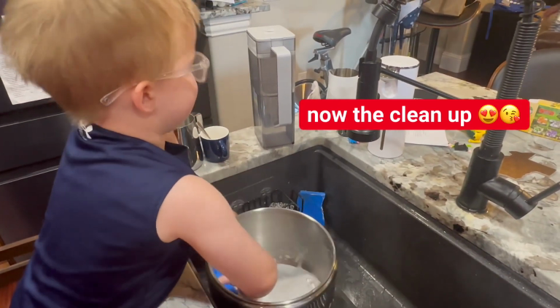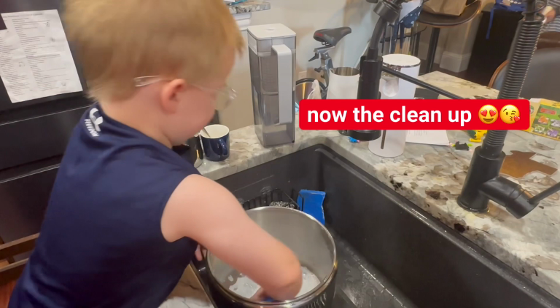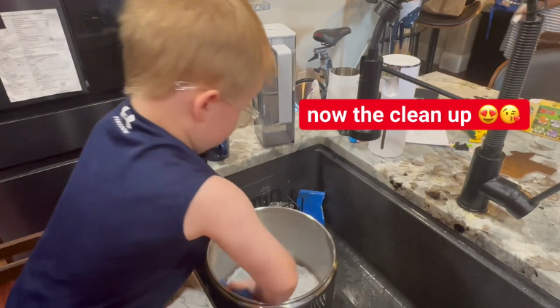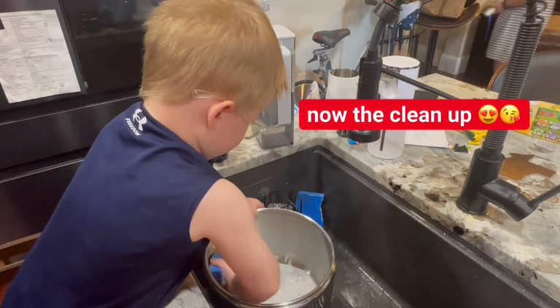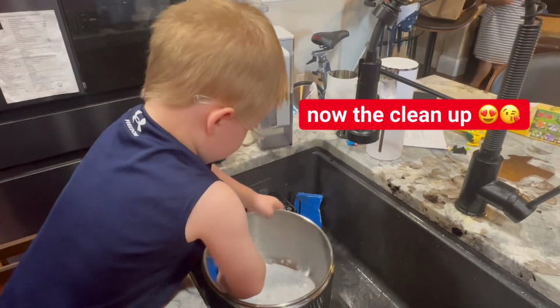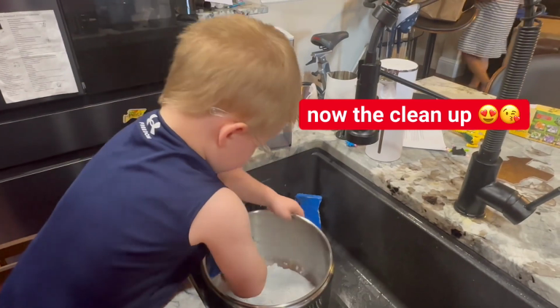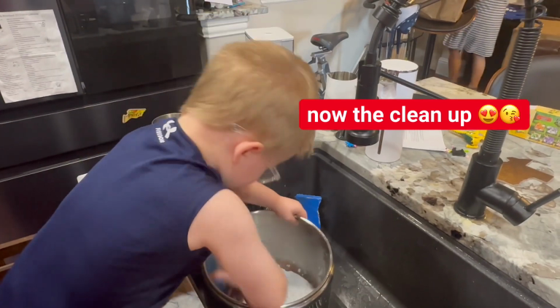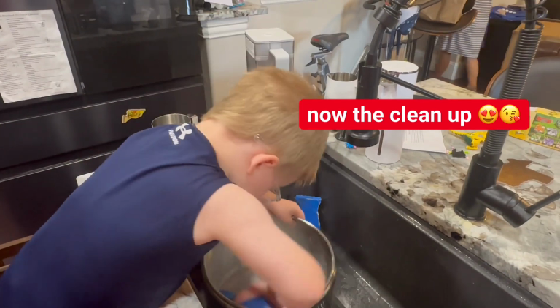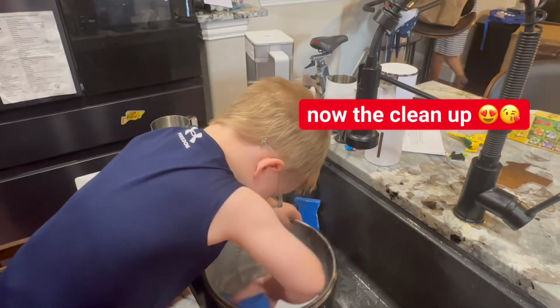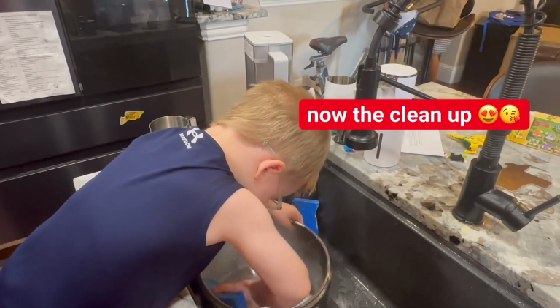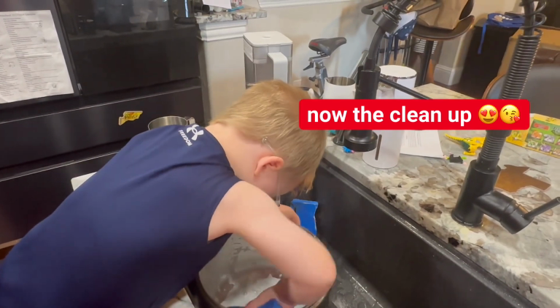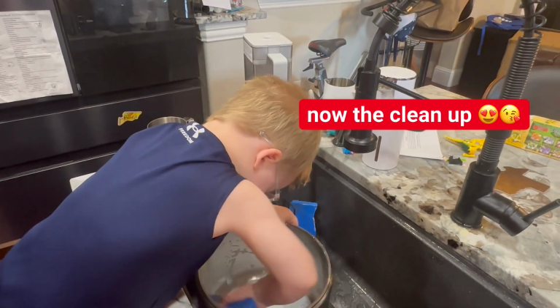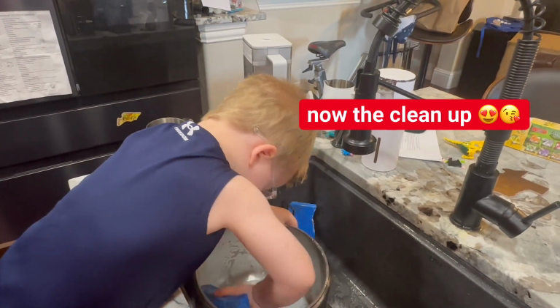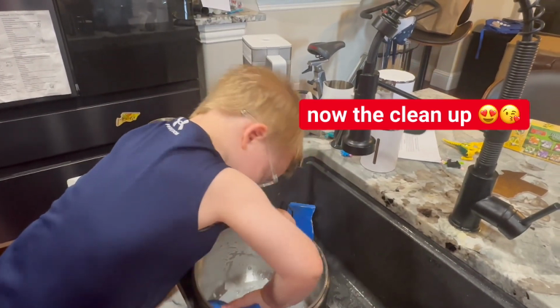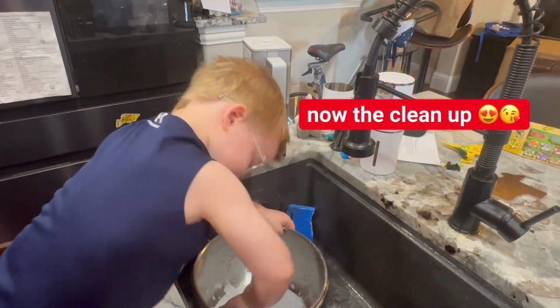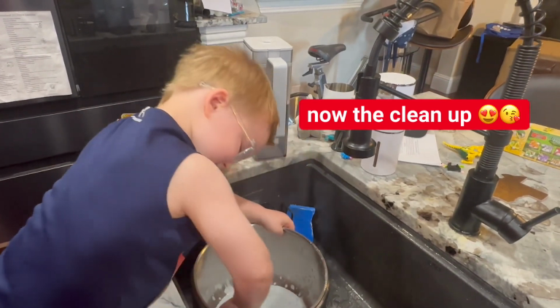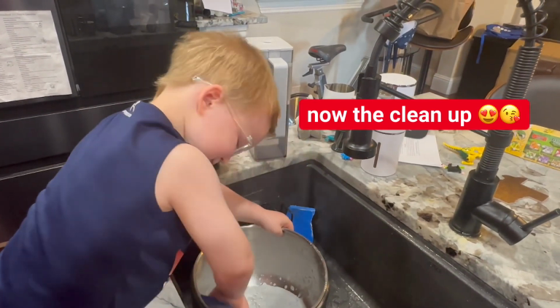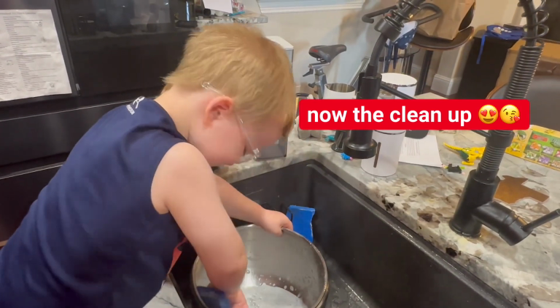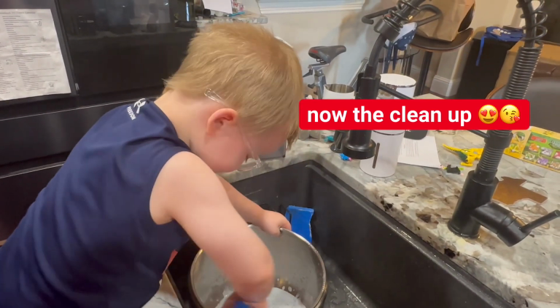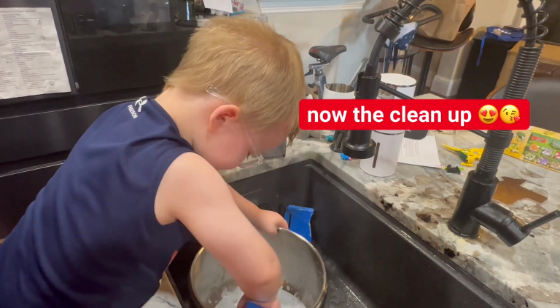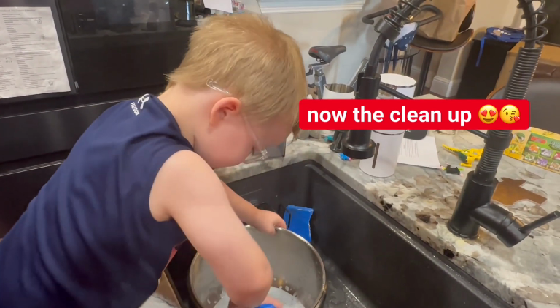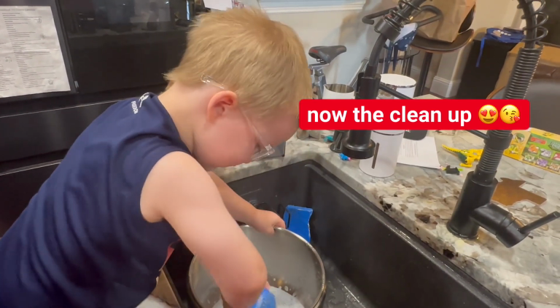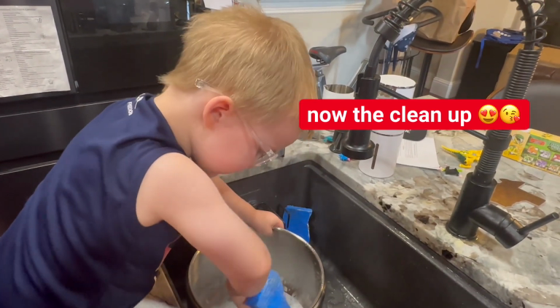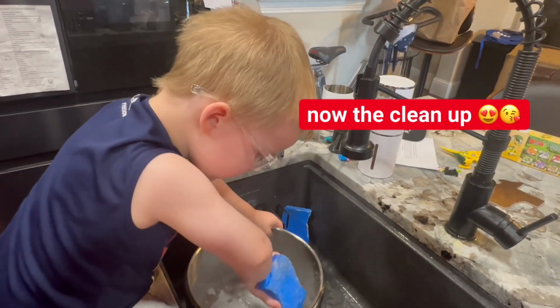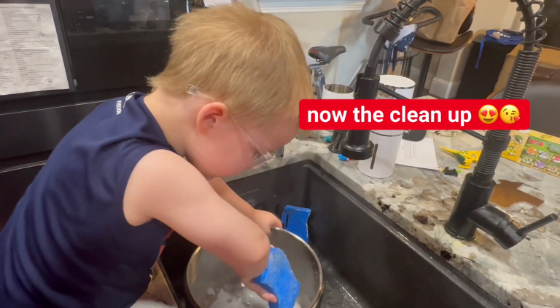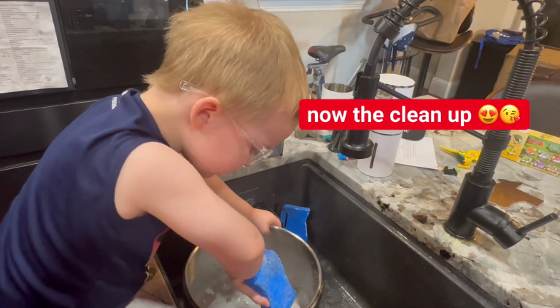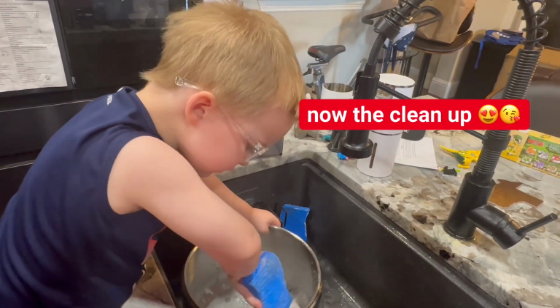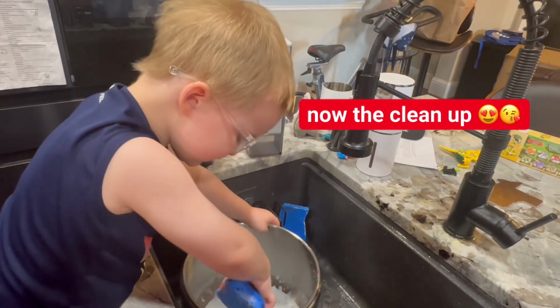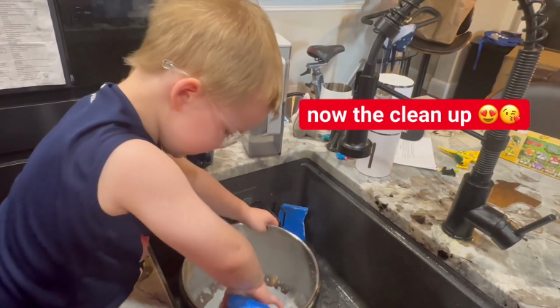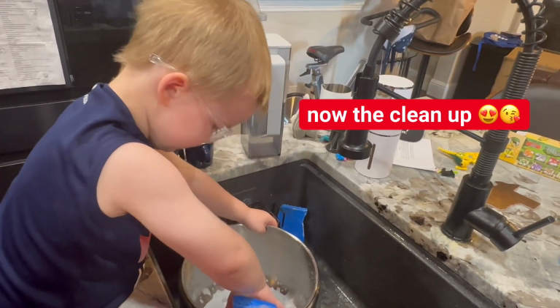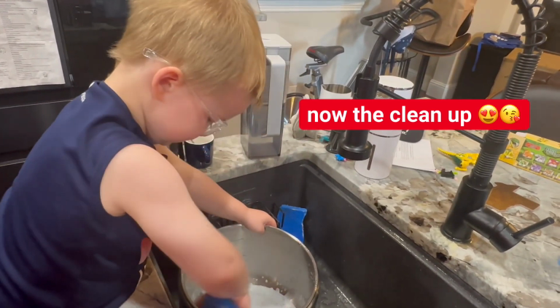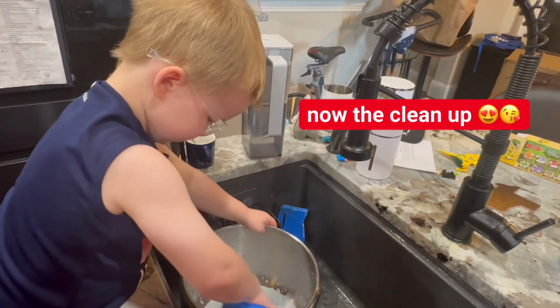Cleaning up after baking pandesal with mommy. Okay, do the outside.